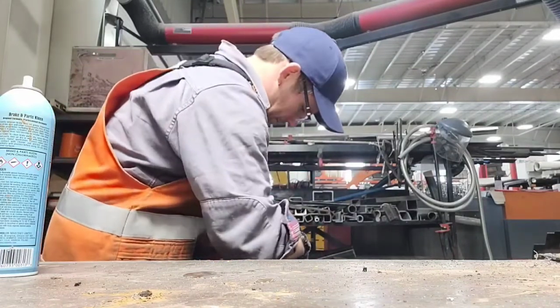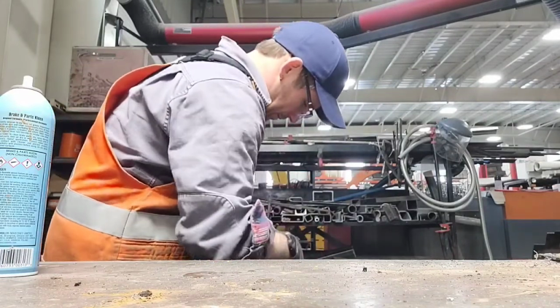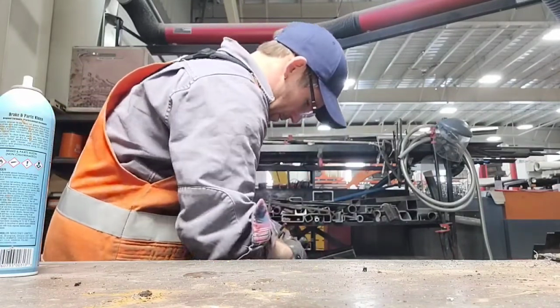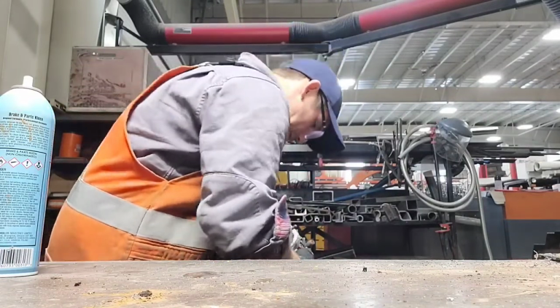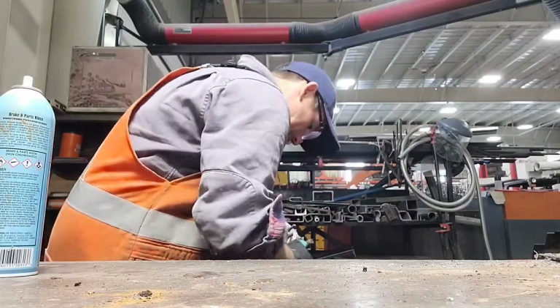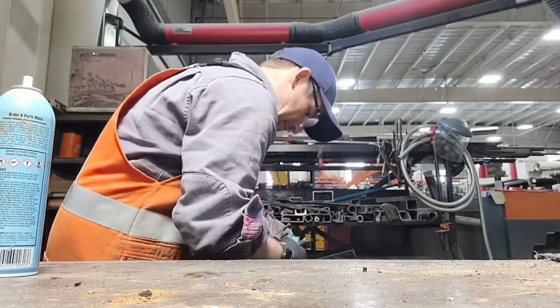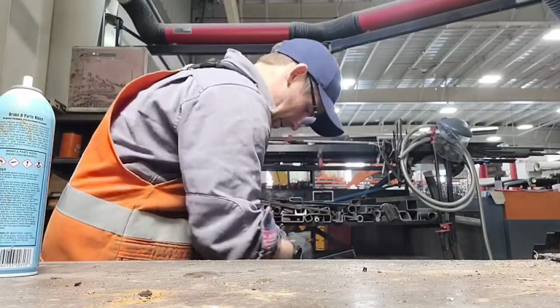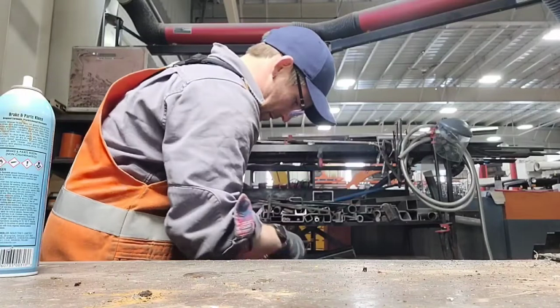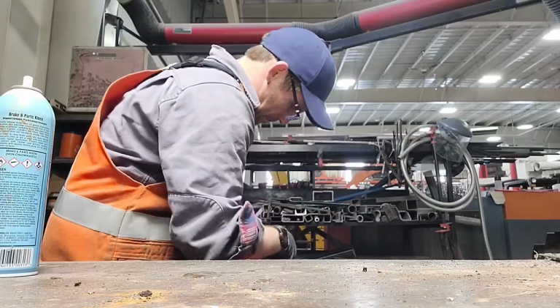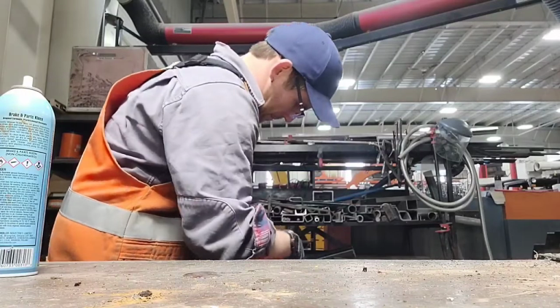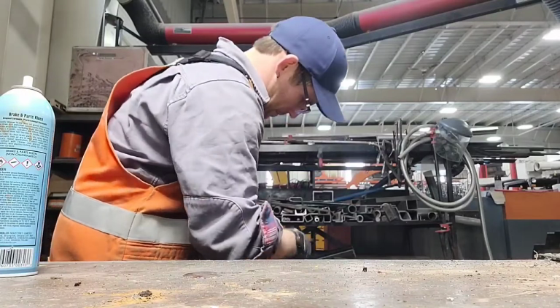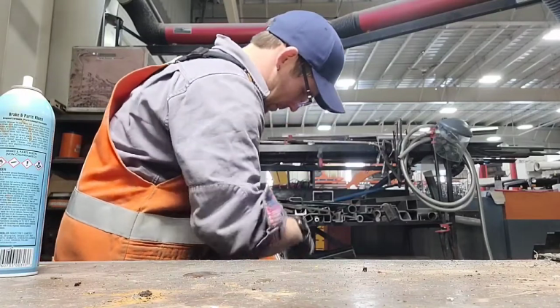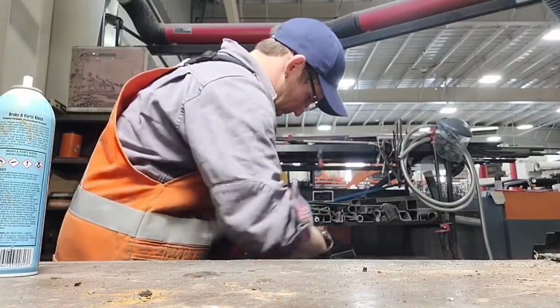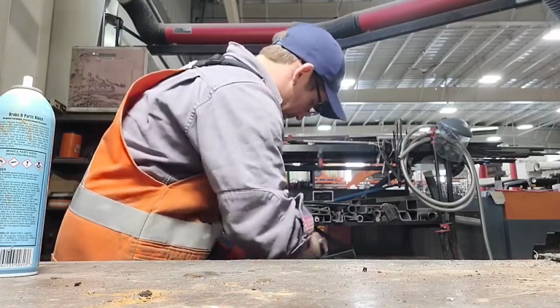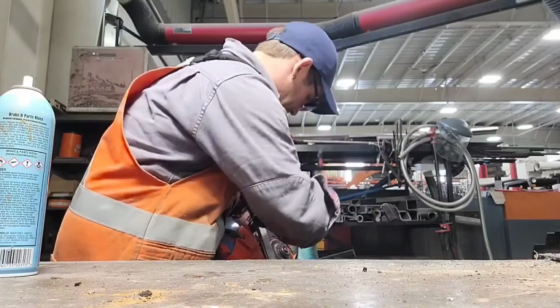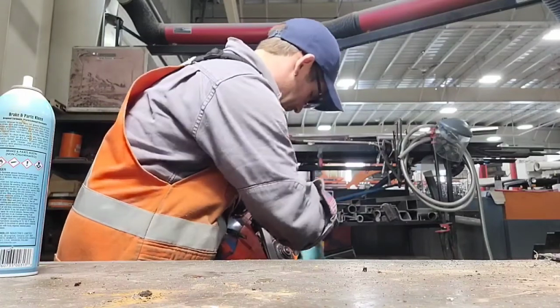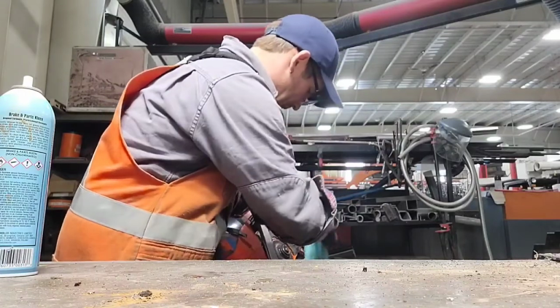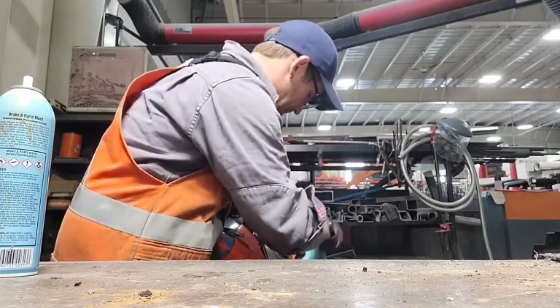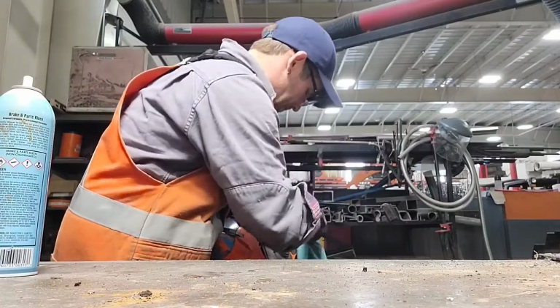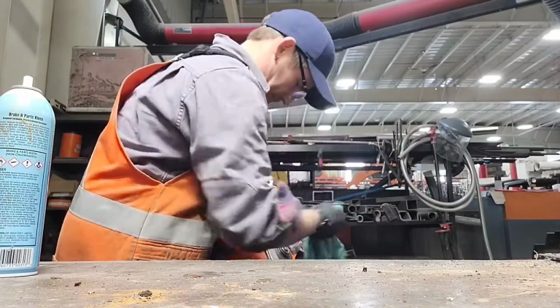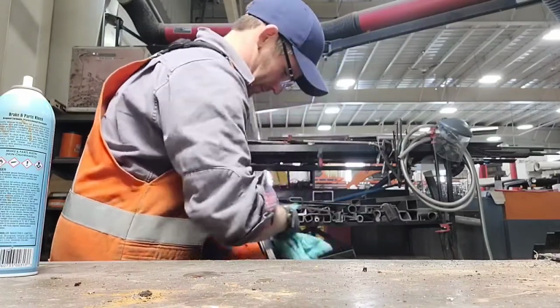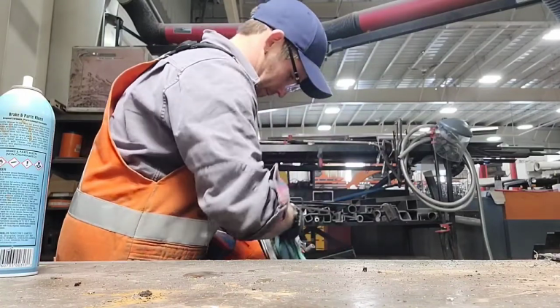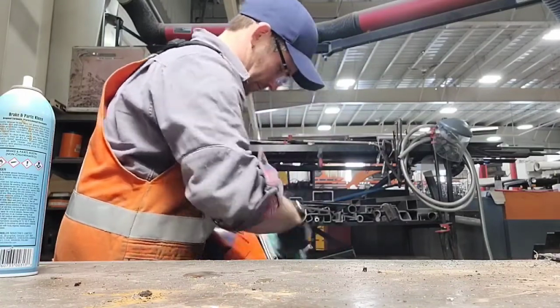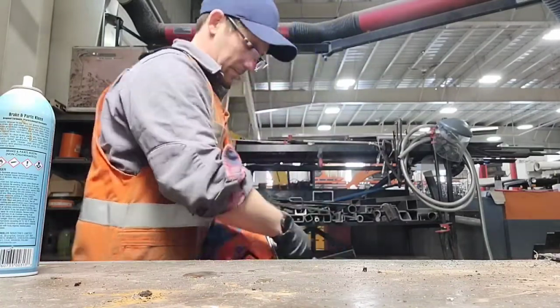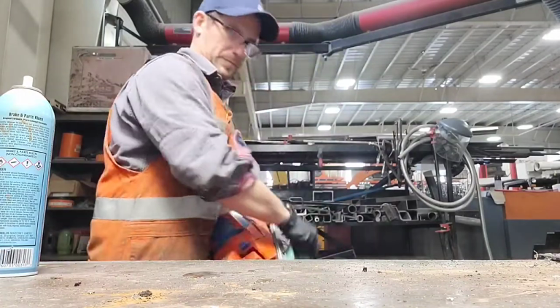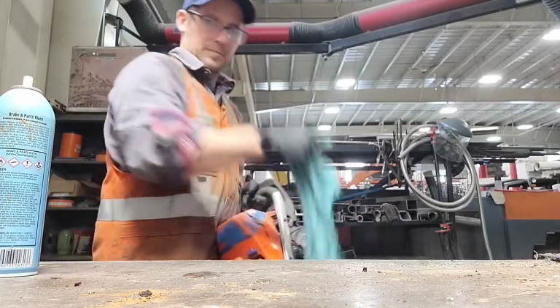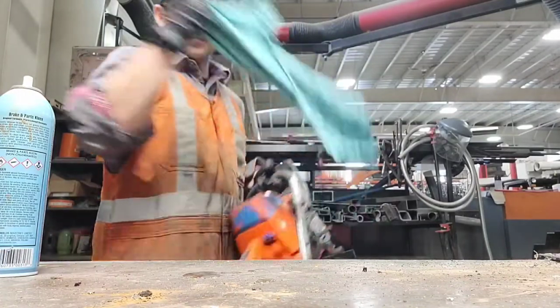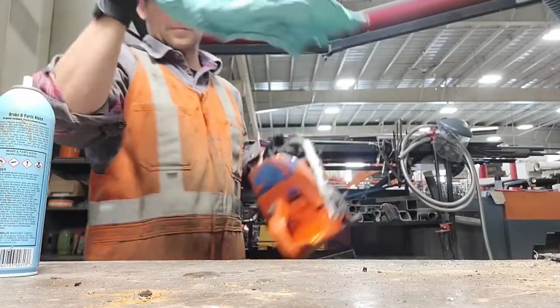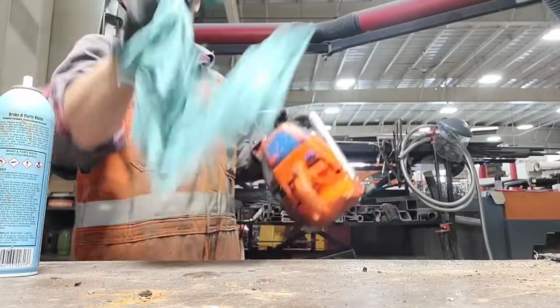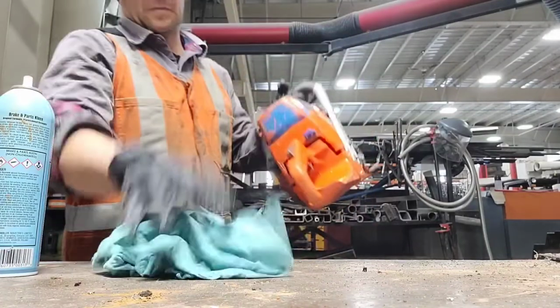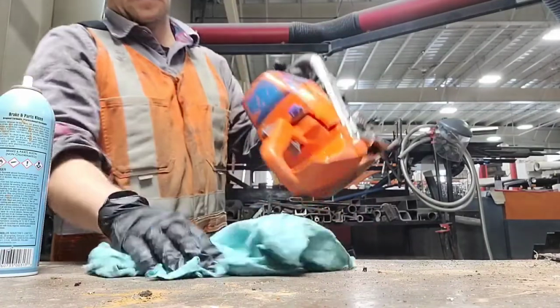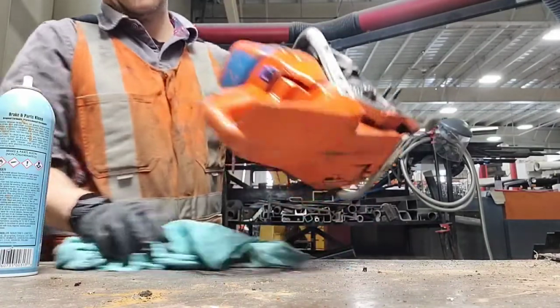Now I wouldn't do this deep of a cleaning every day, just periodically when I have the time at the shop.